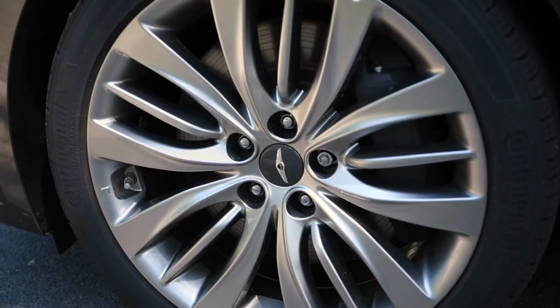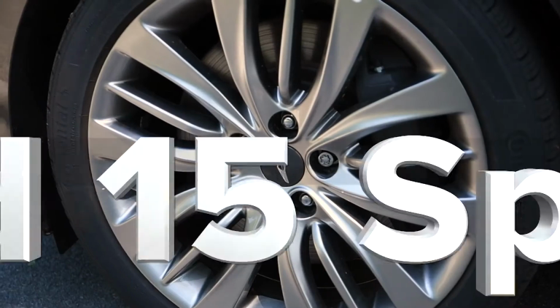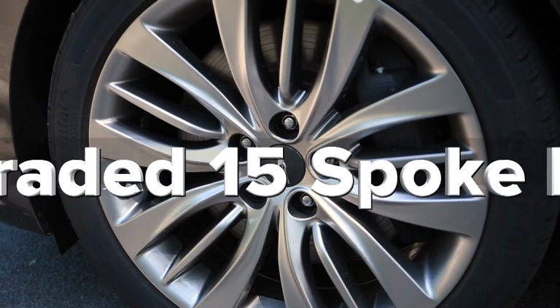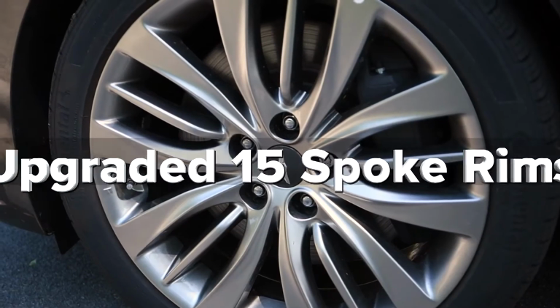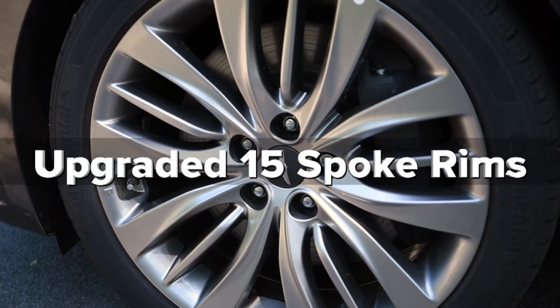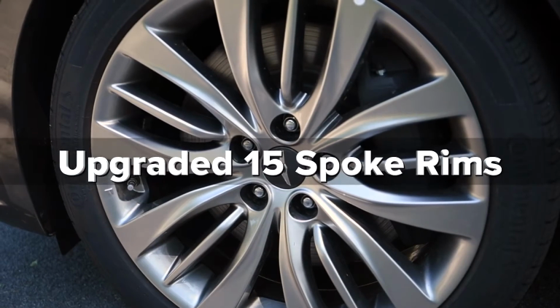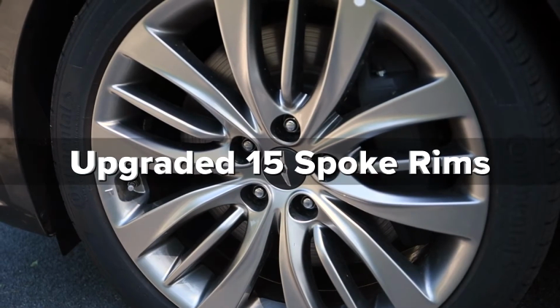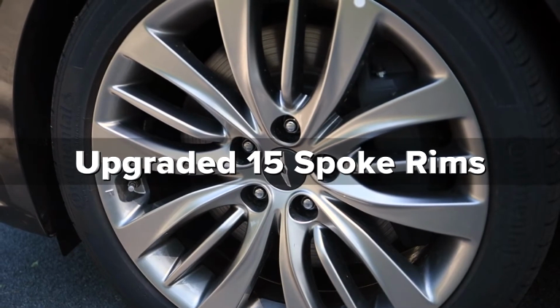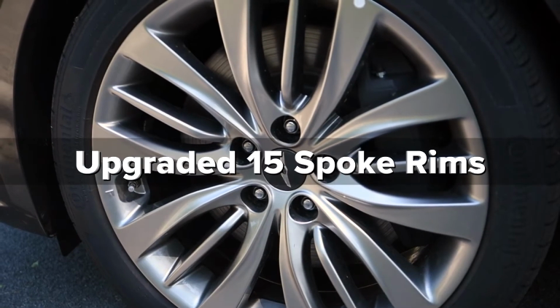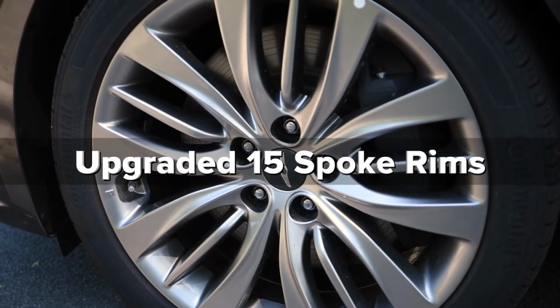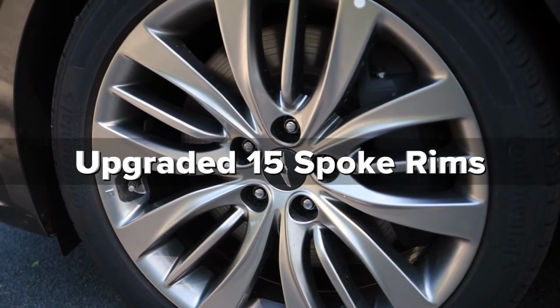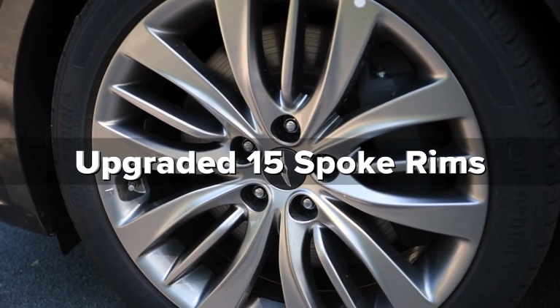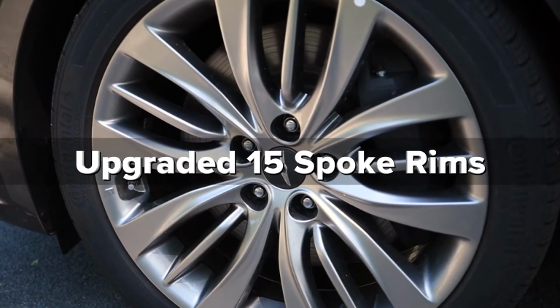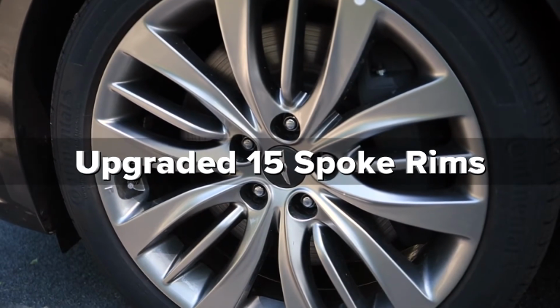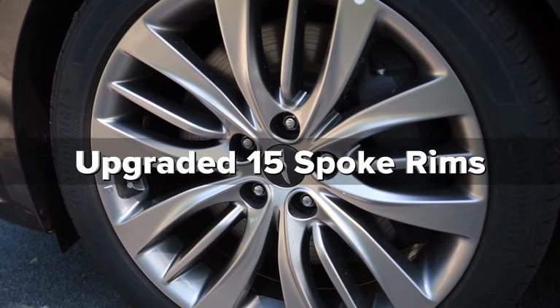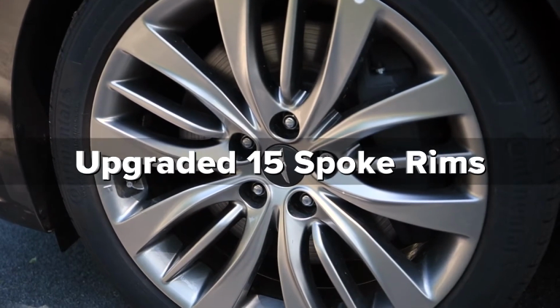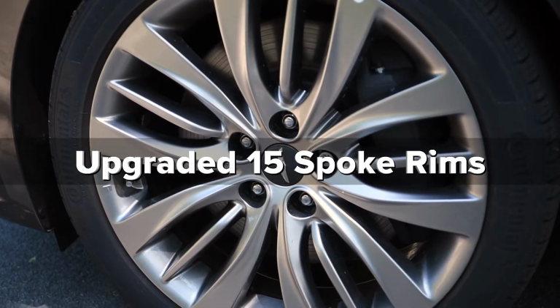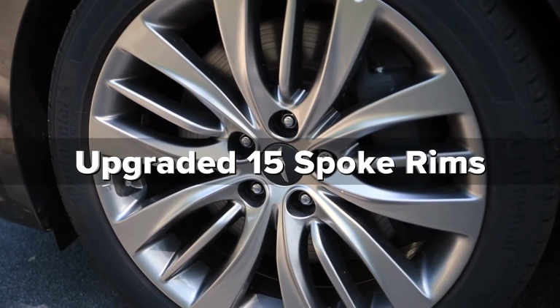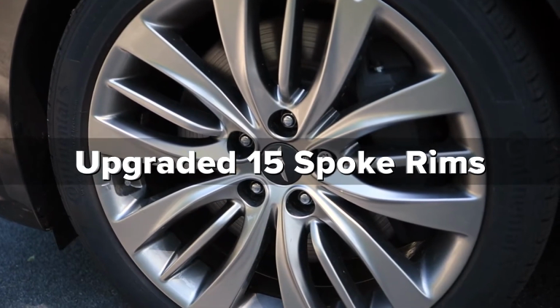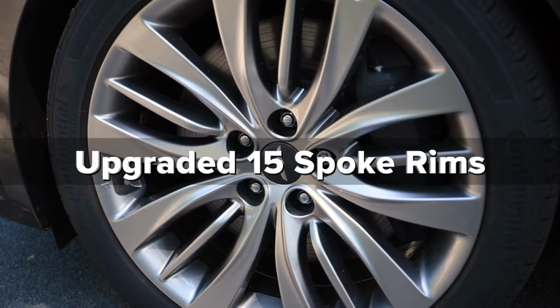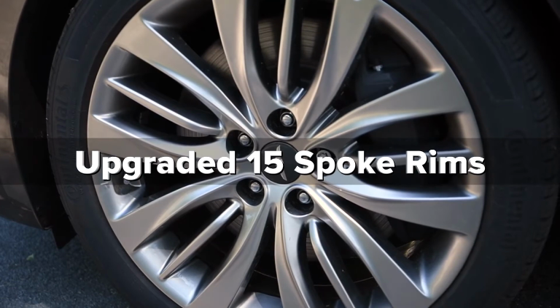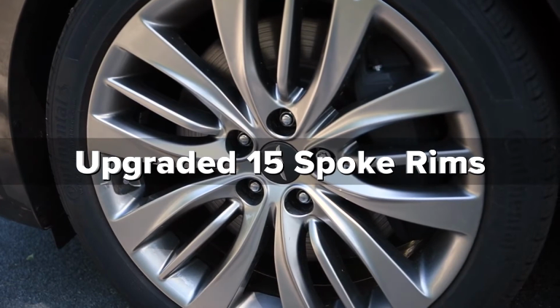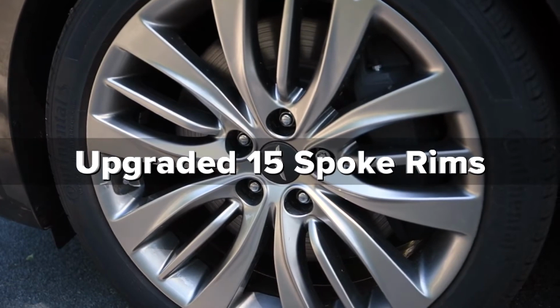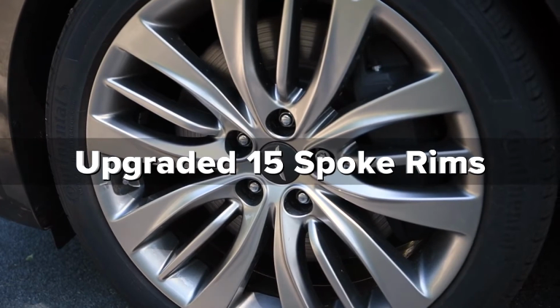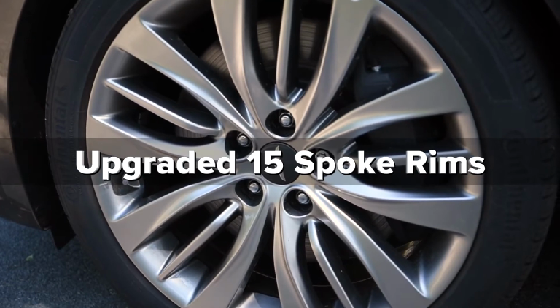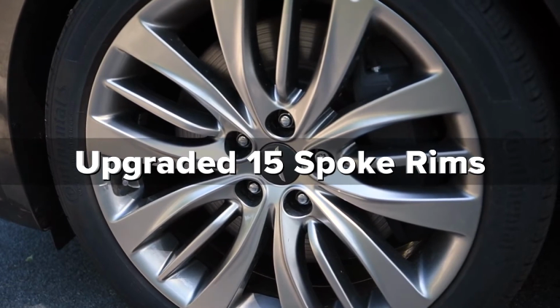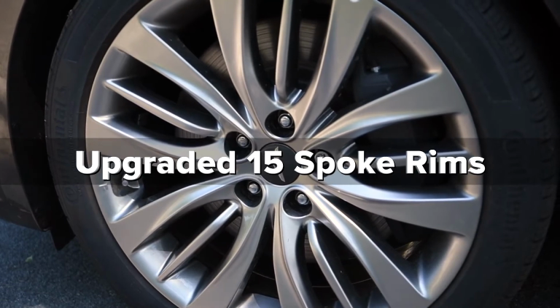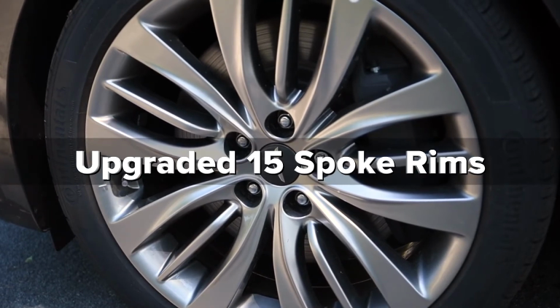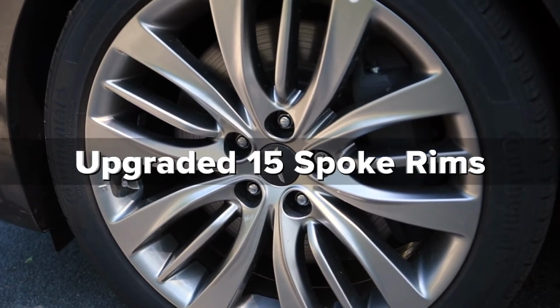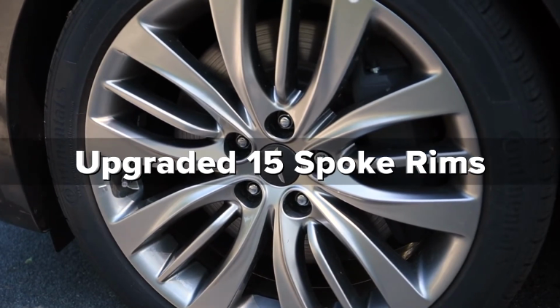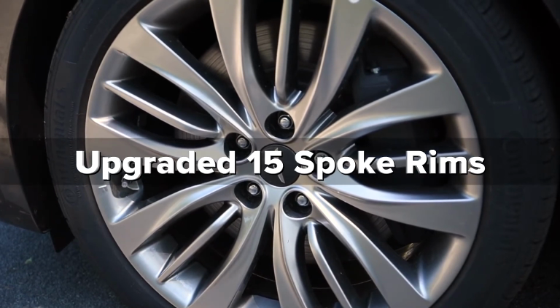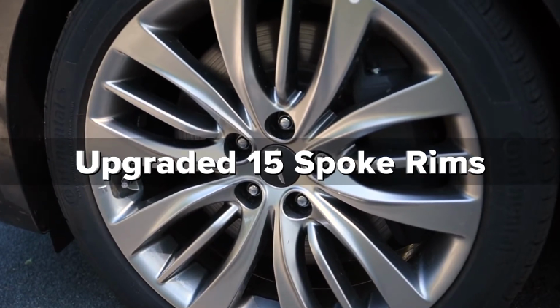These upgraded 15-spoke rims add even more class to this head-turner of a vehicle.